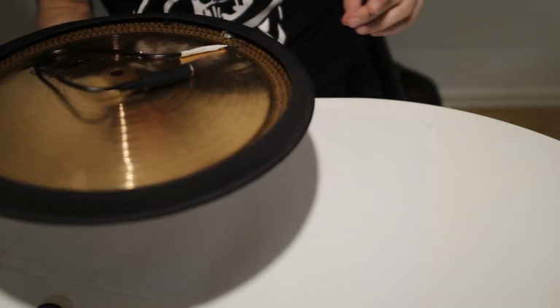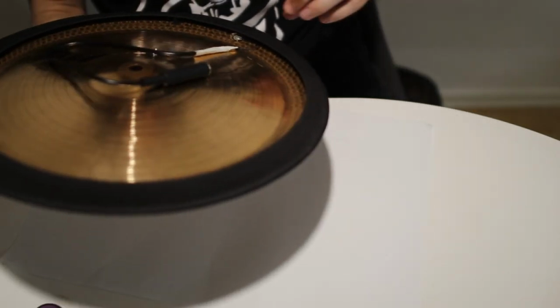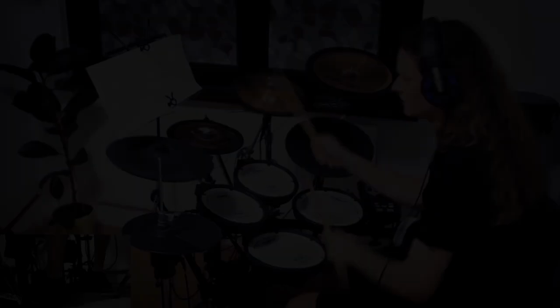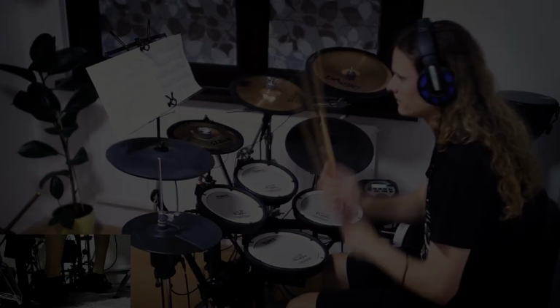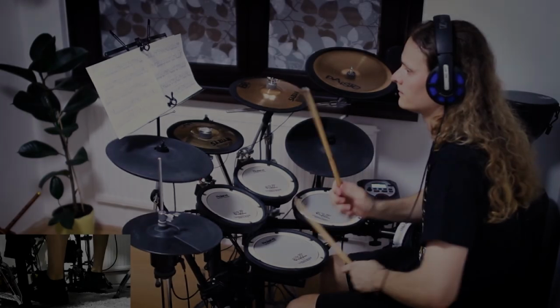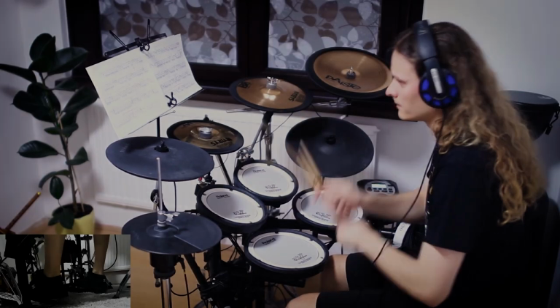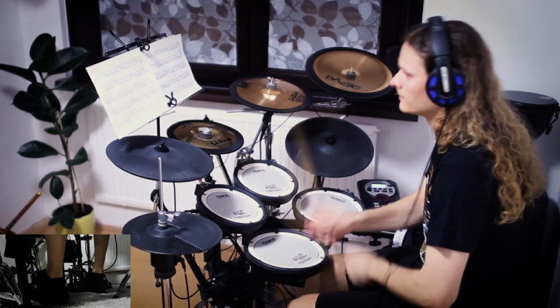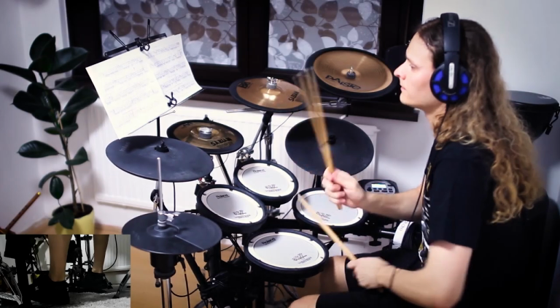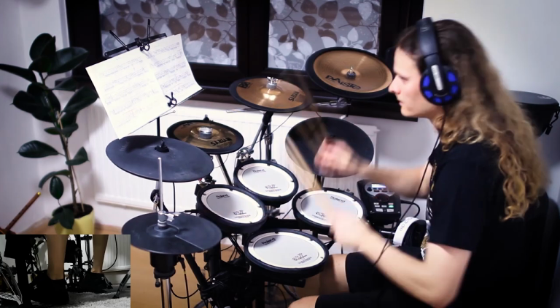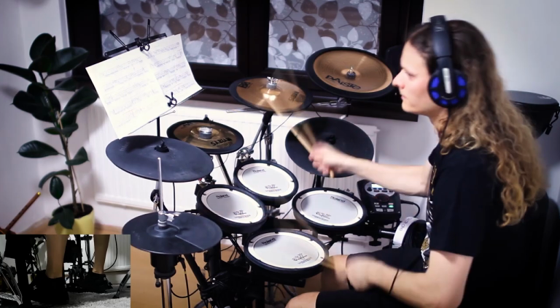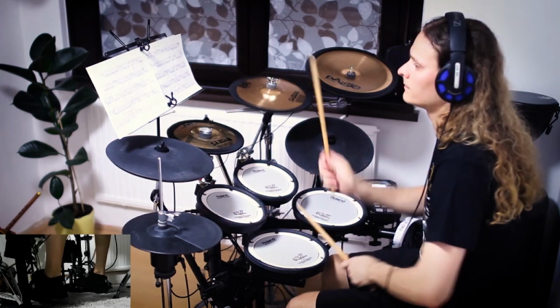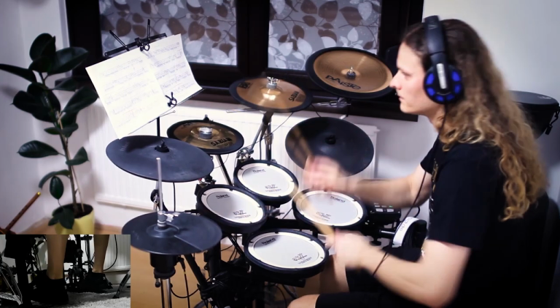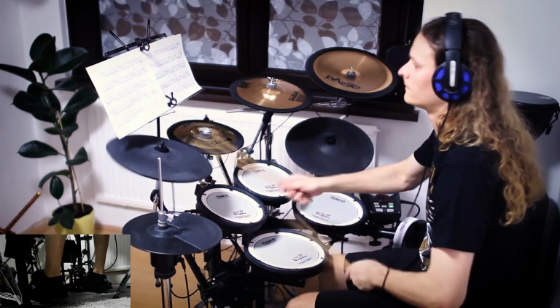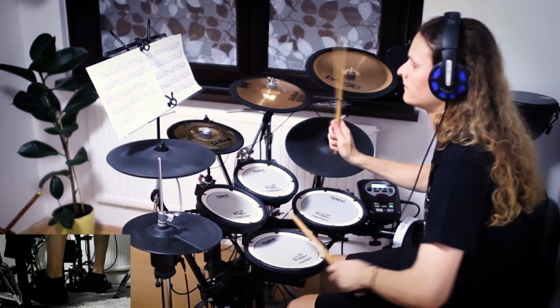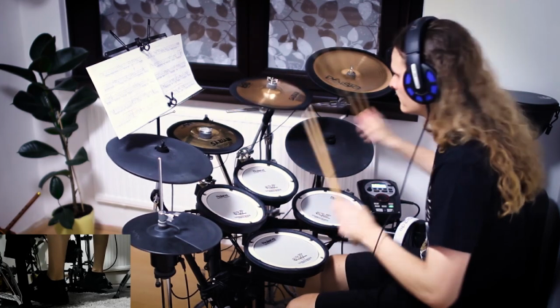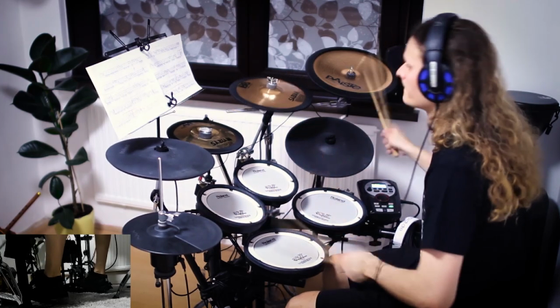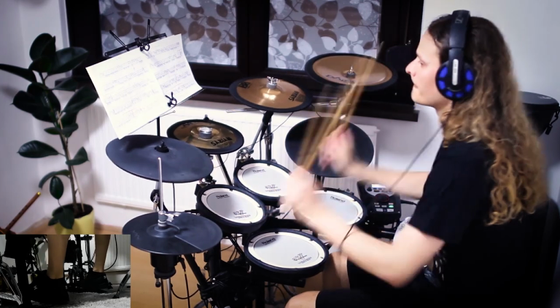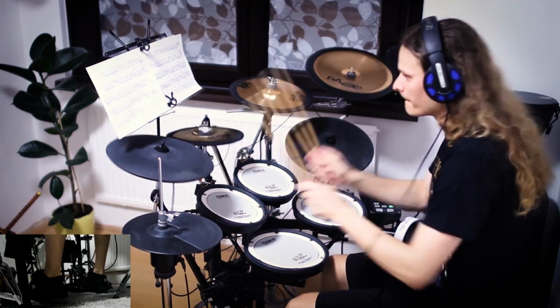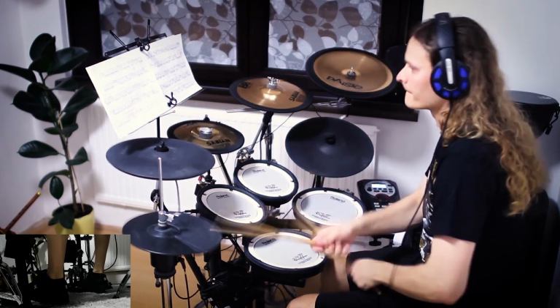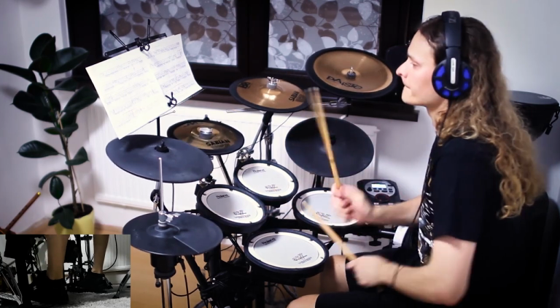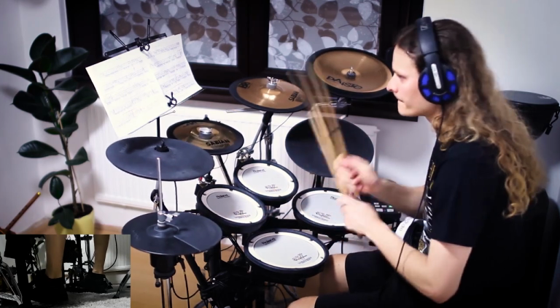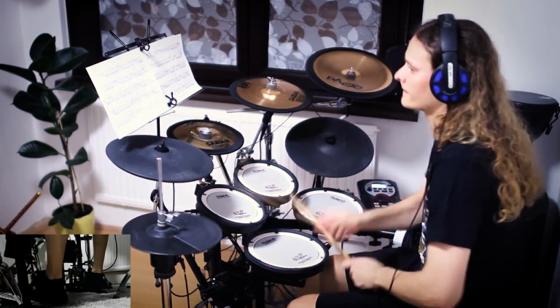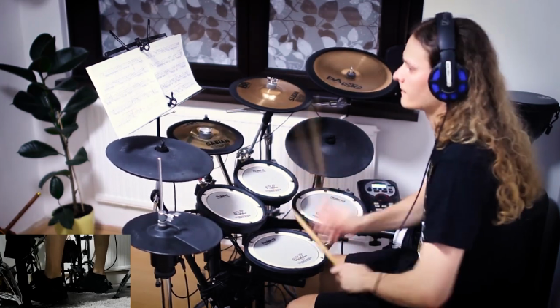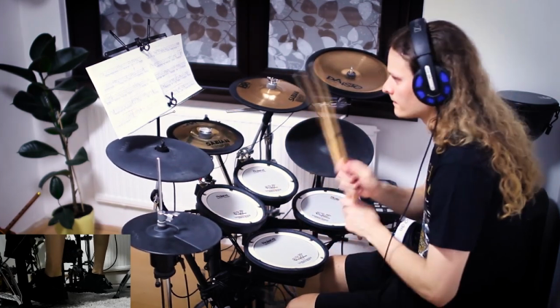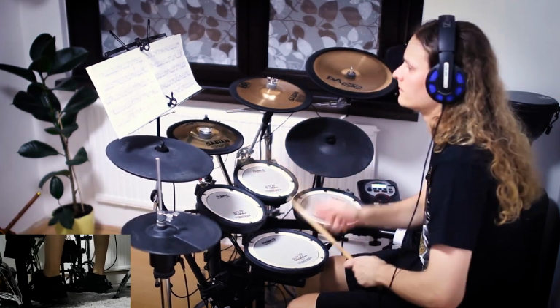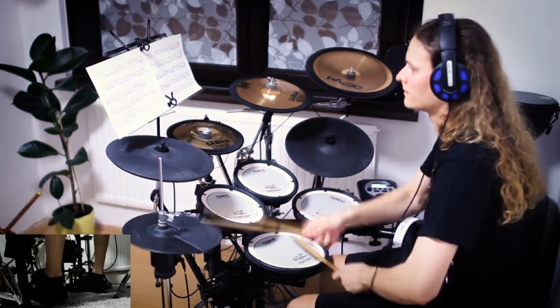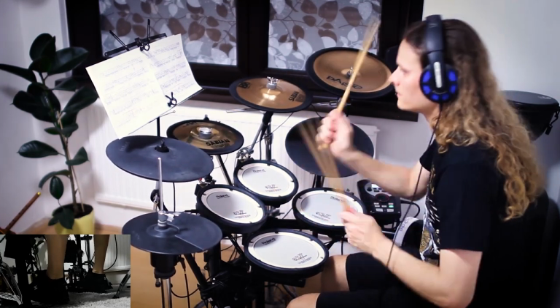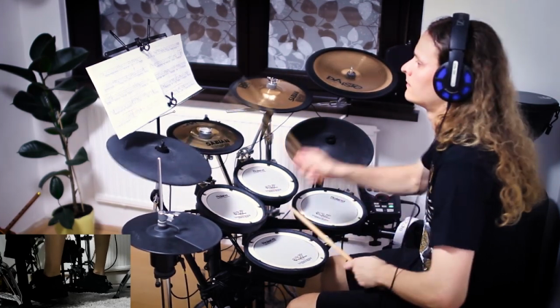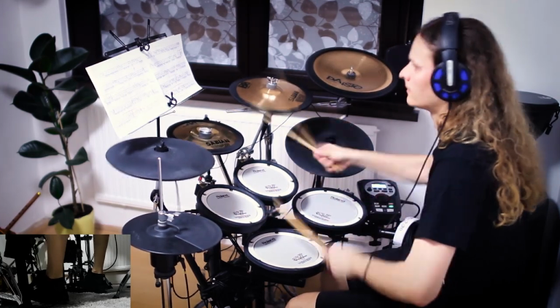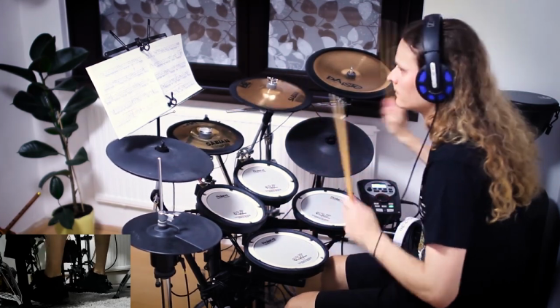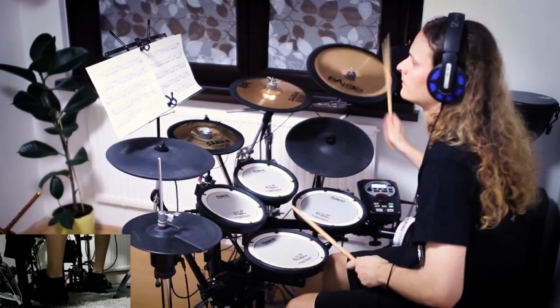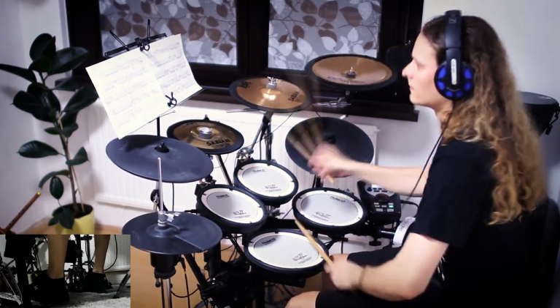Then you put the cymbal on the stand, connect with the module, and you can play and record drums.